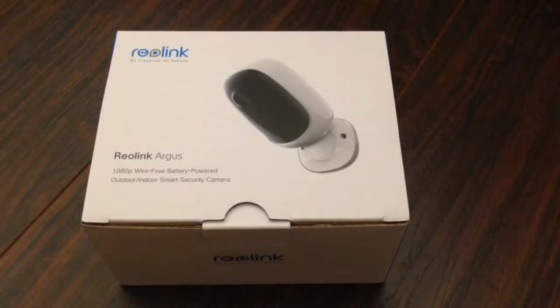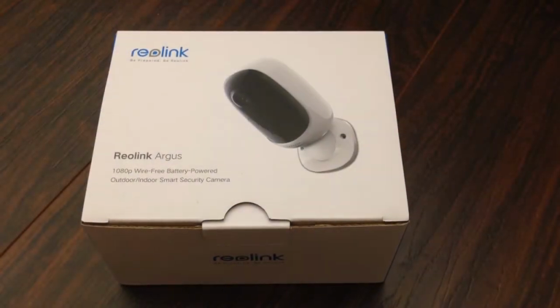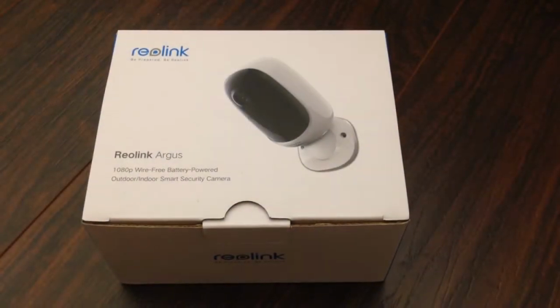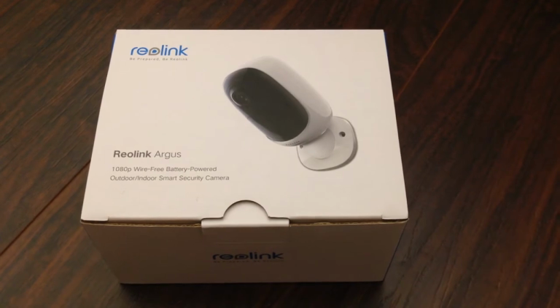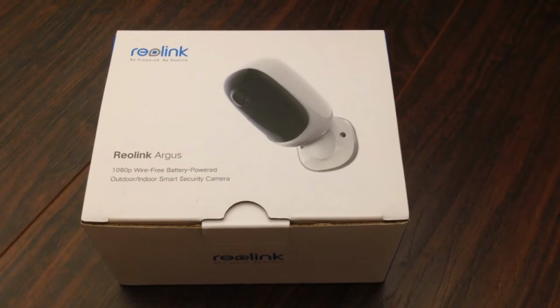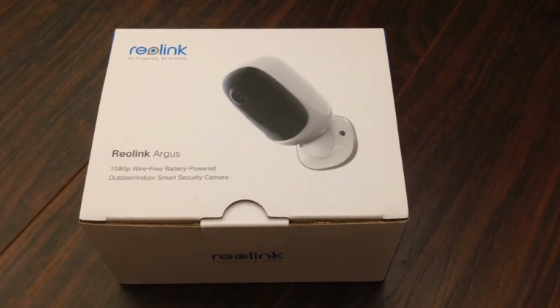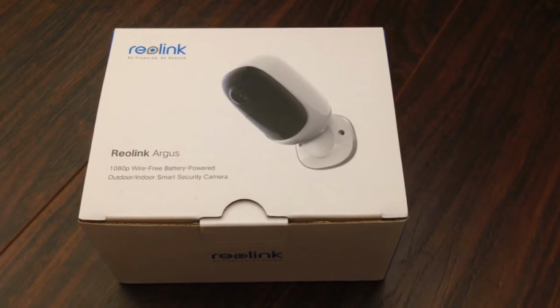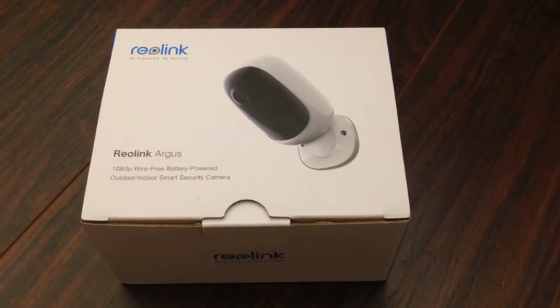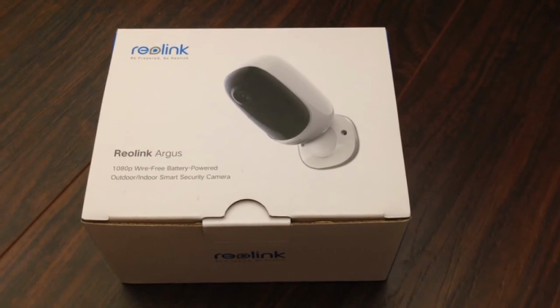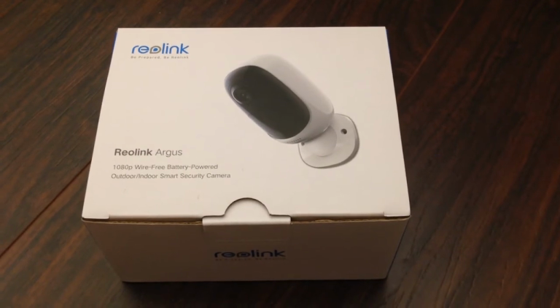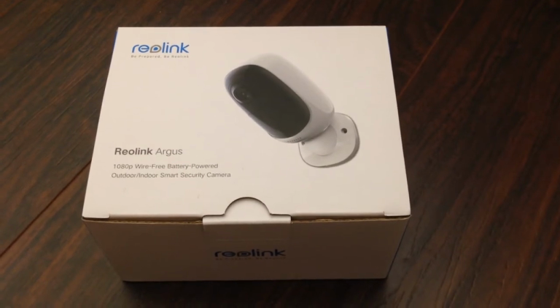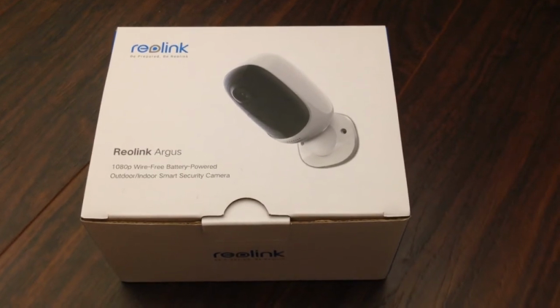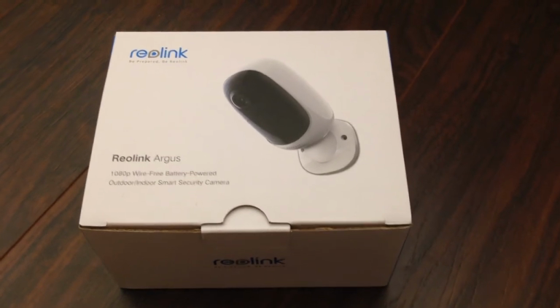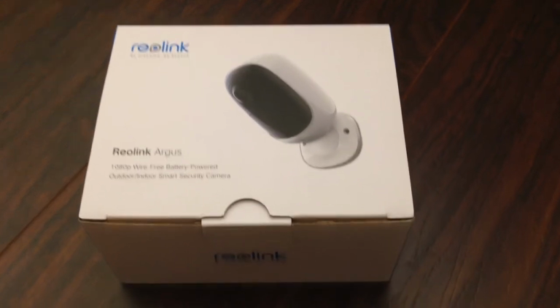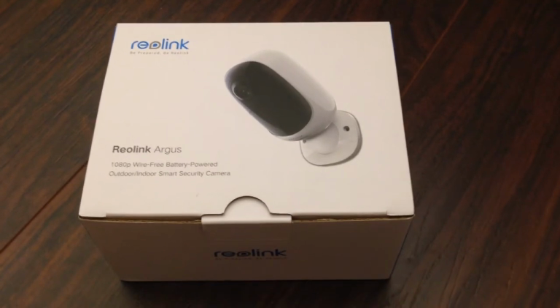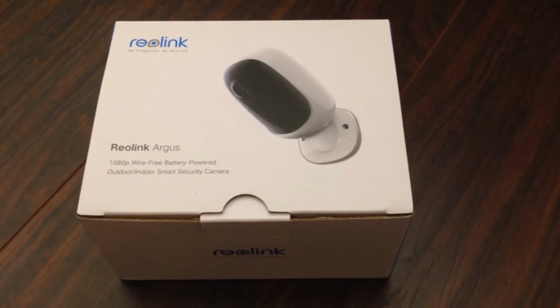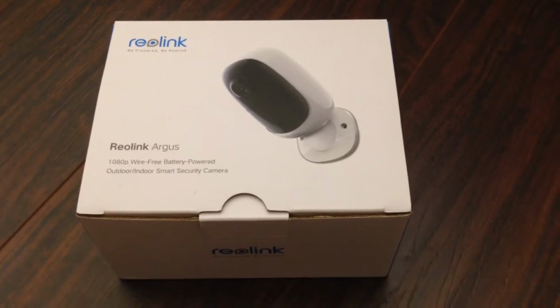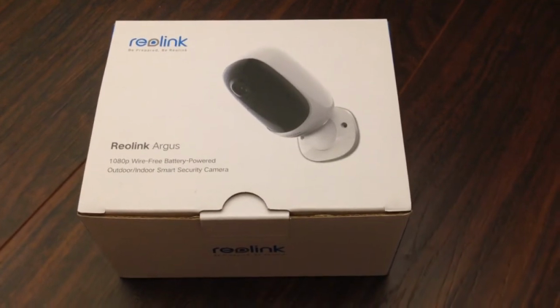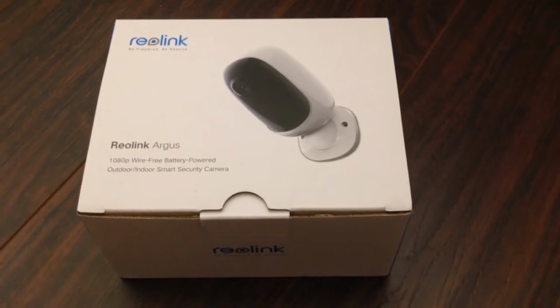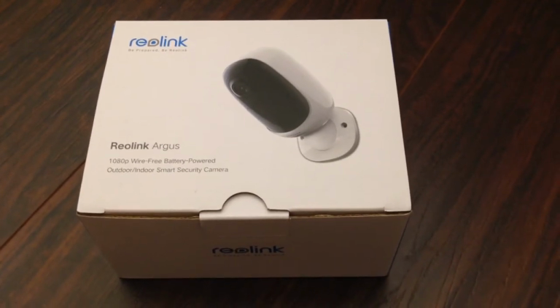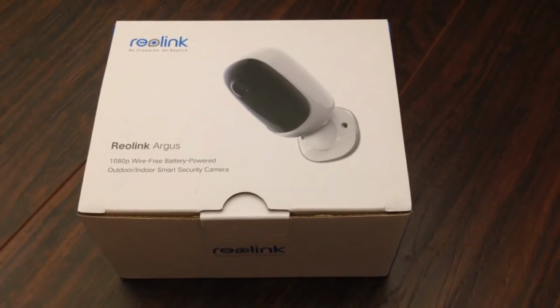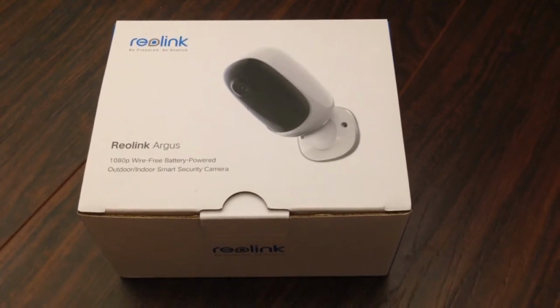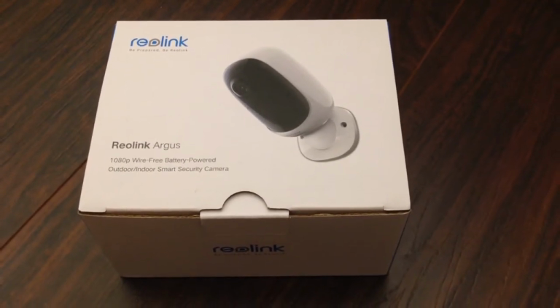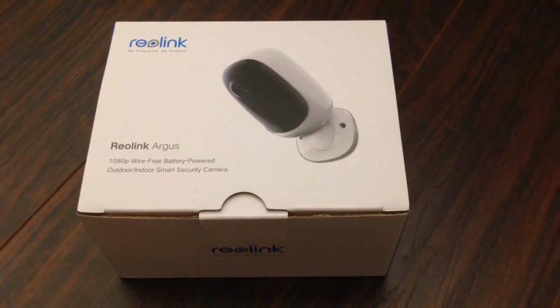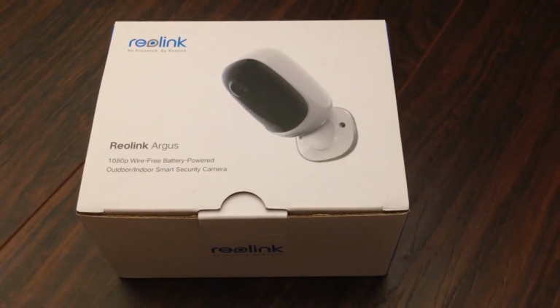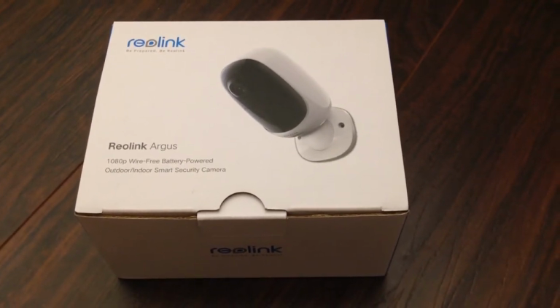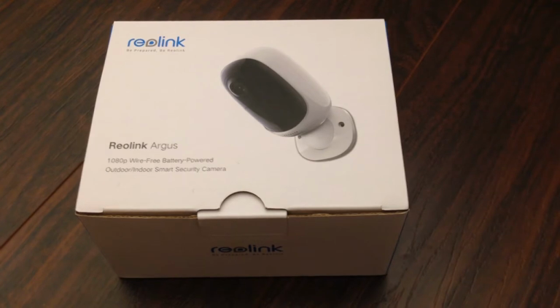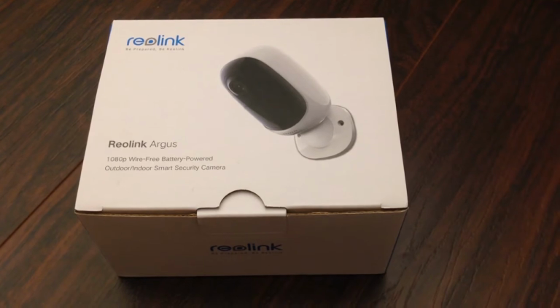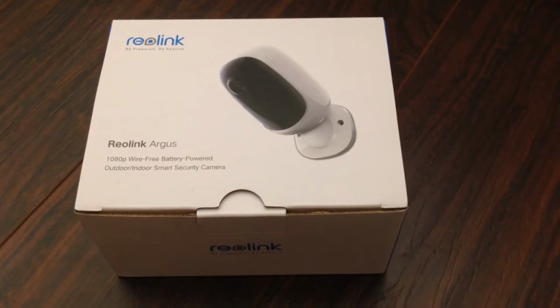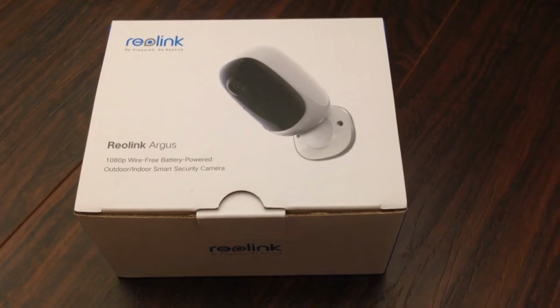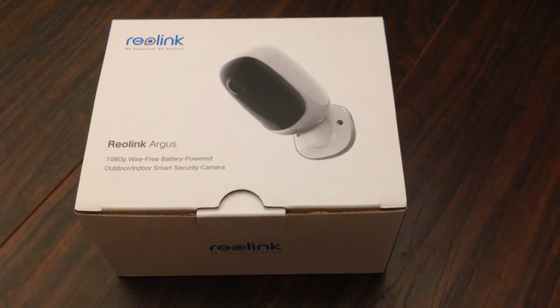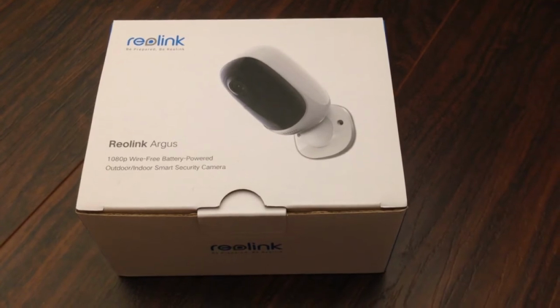Hello everyone, this is Chris with Overclockers Club. Today we've got something really cool — this is the brand new Argus from Reolink.